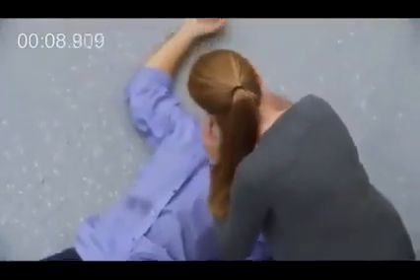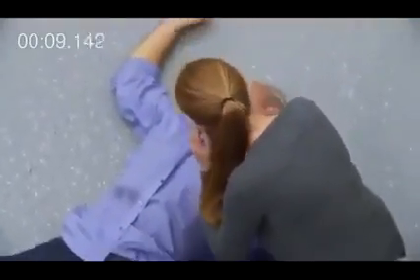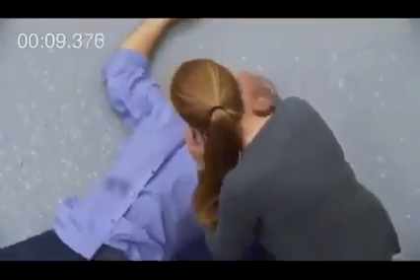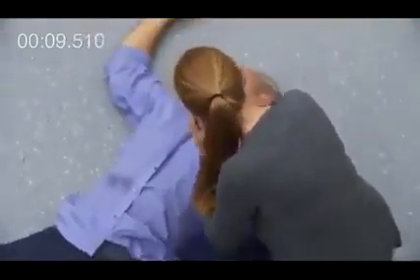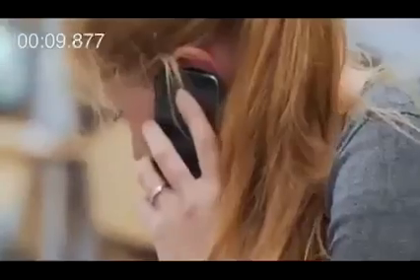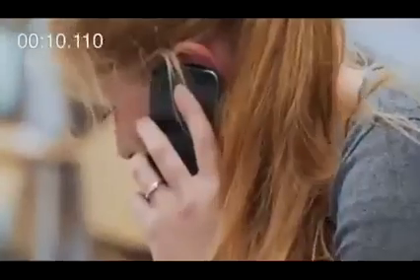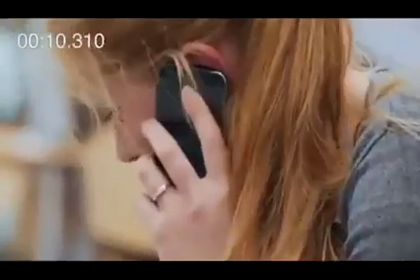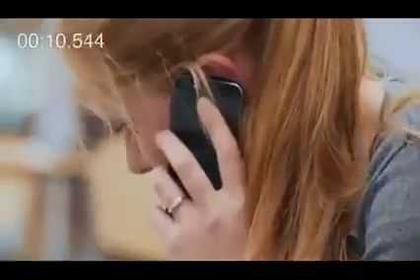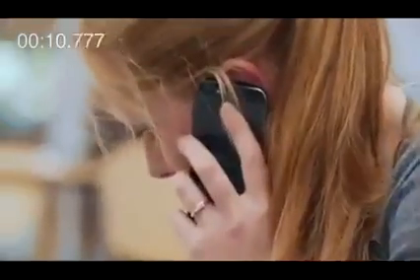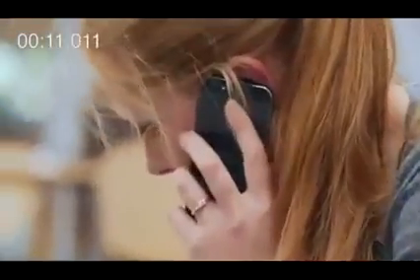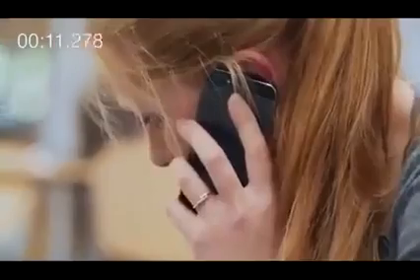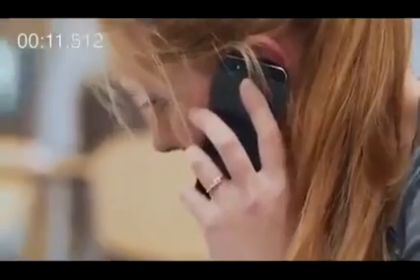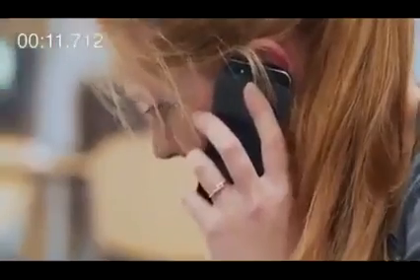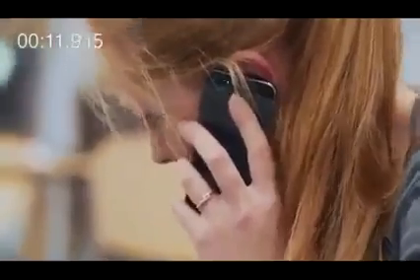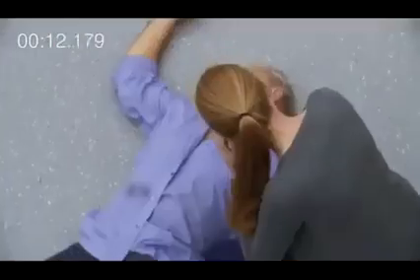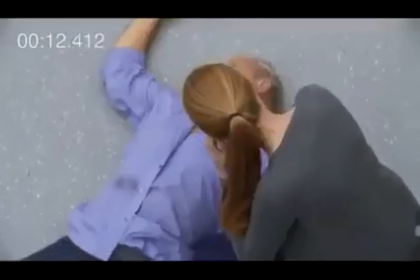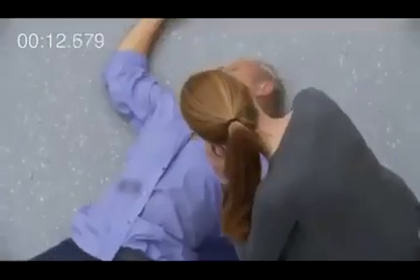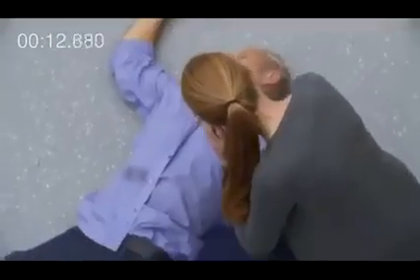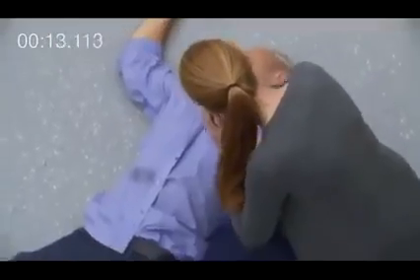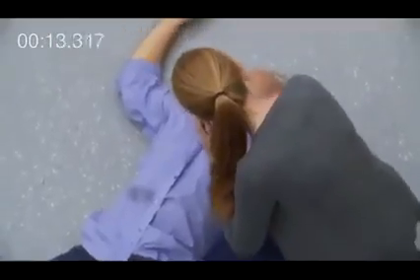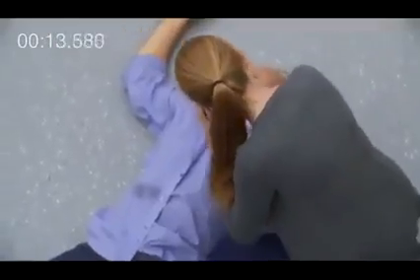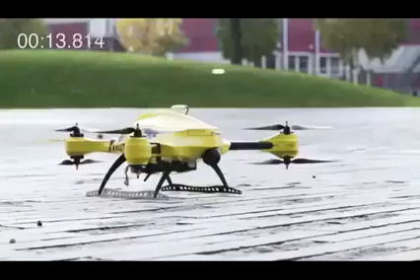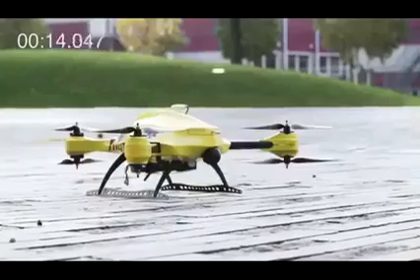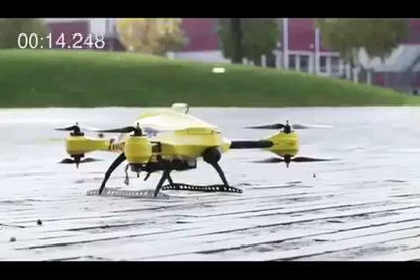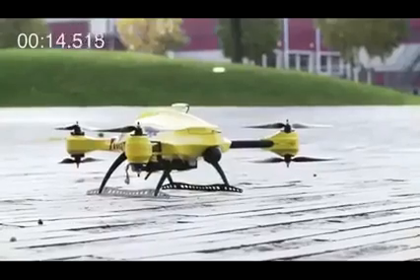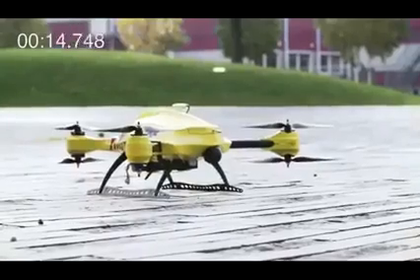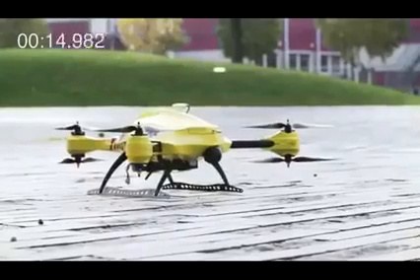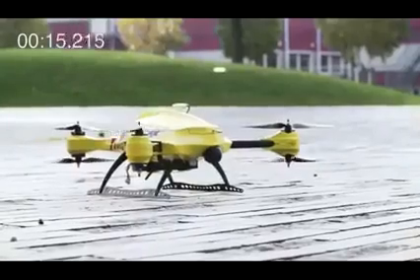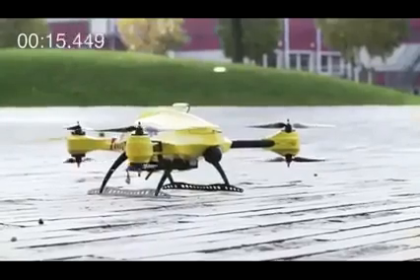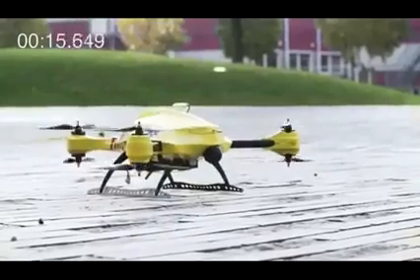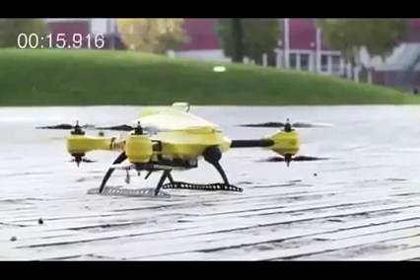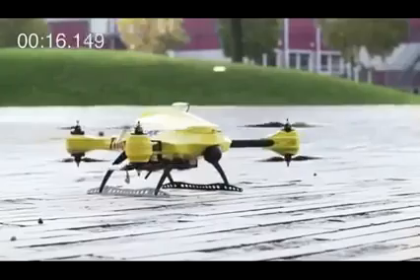Please stay calm. What's your name? Joanna. Joanna, we've got your location. The ambulance drone is on its way.